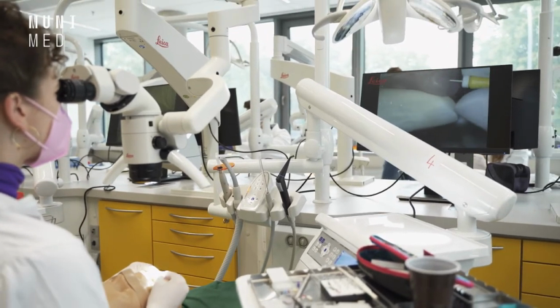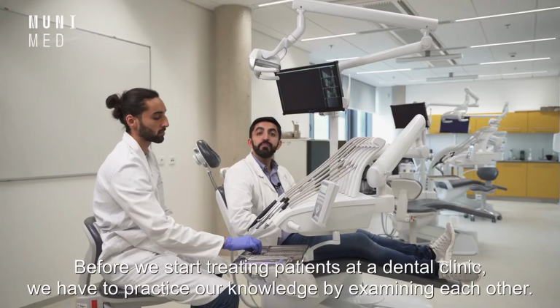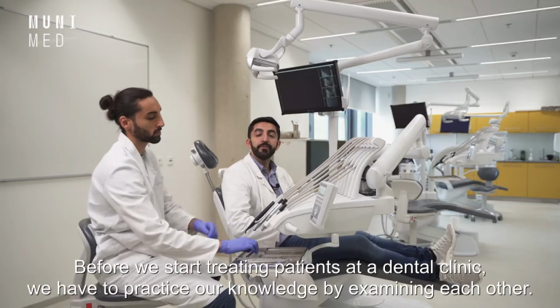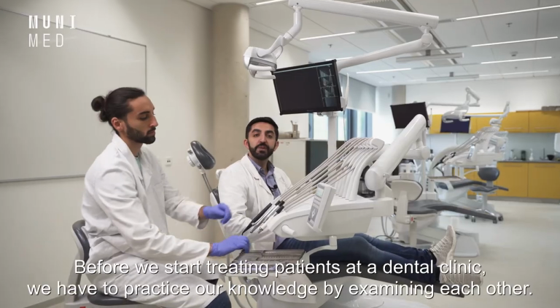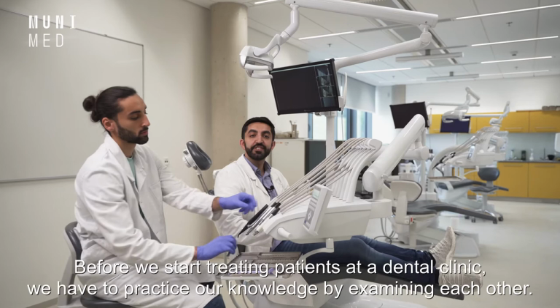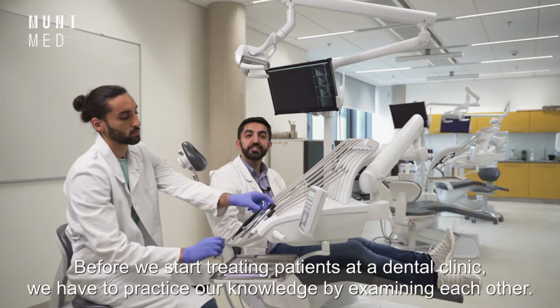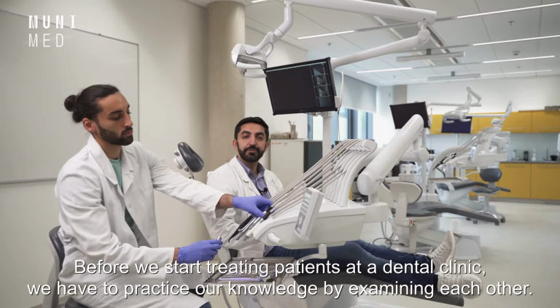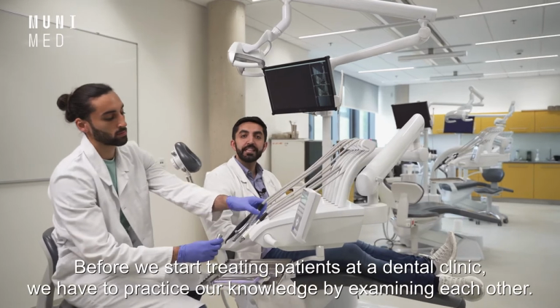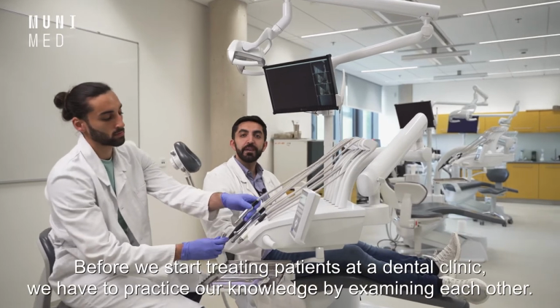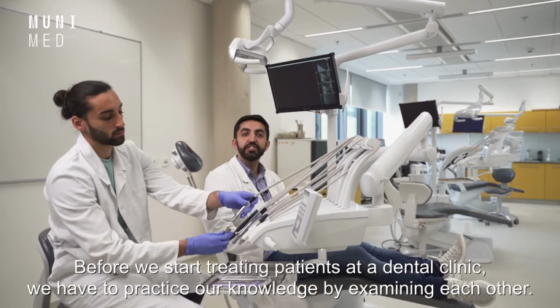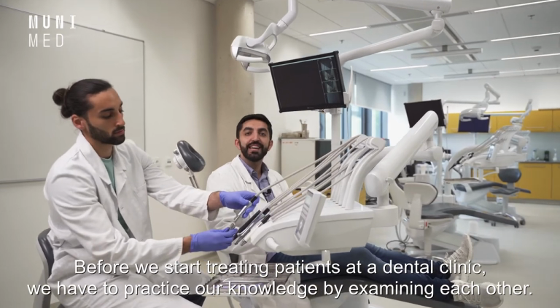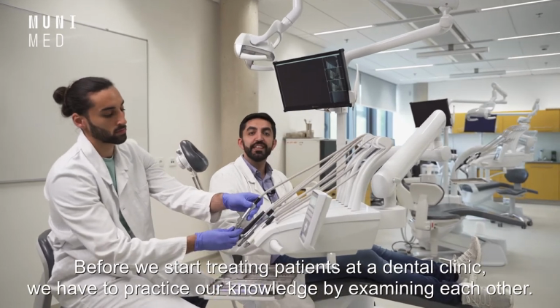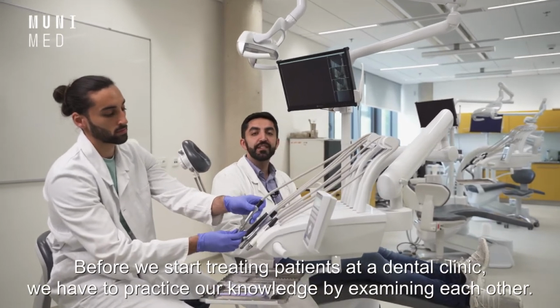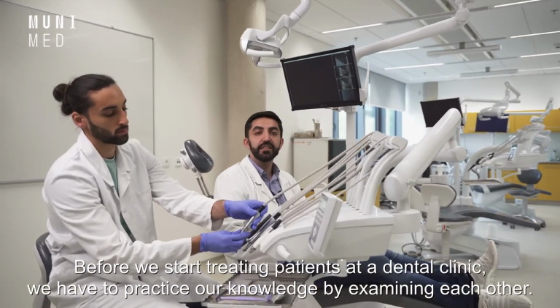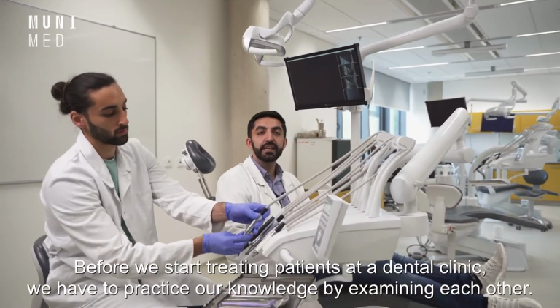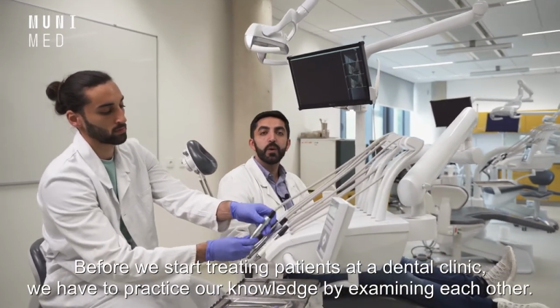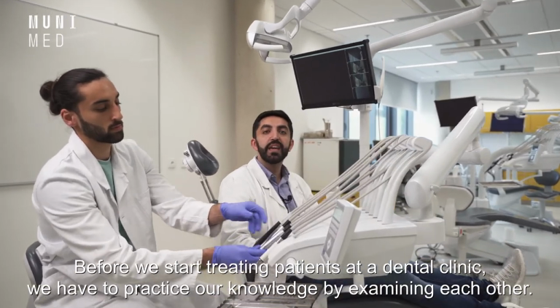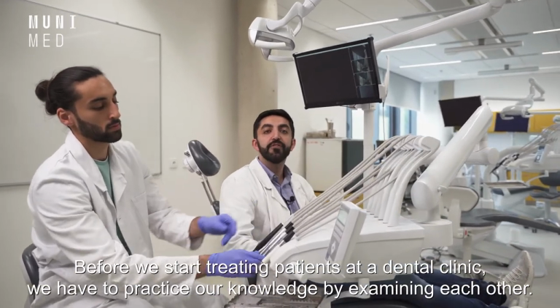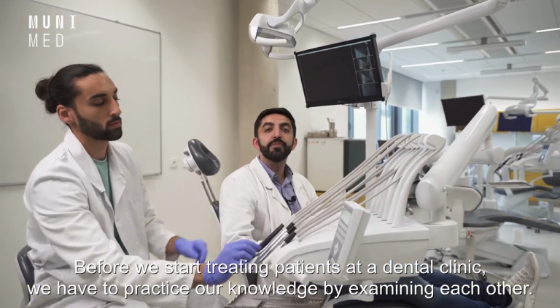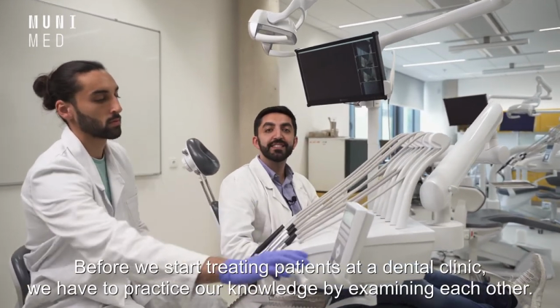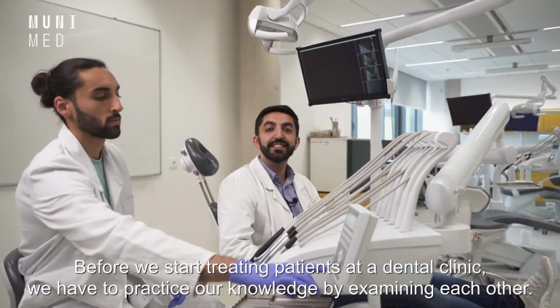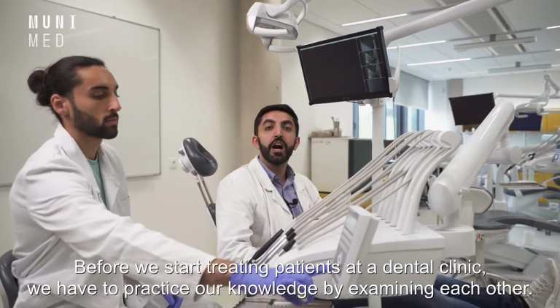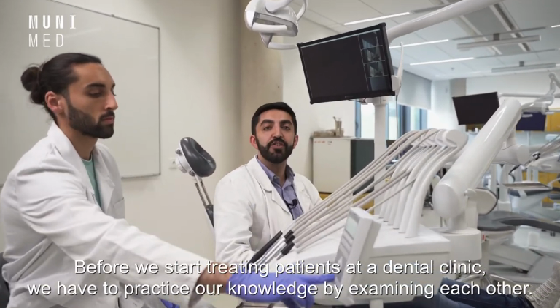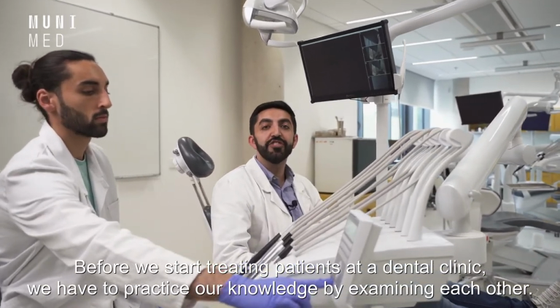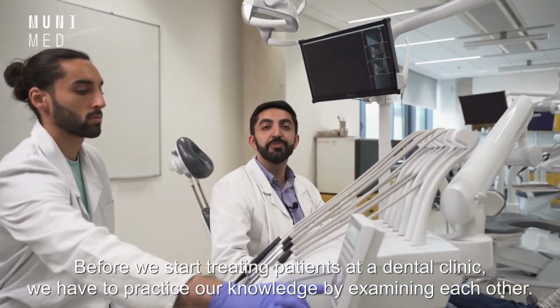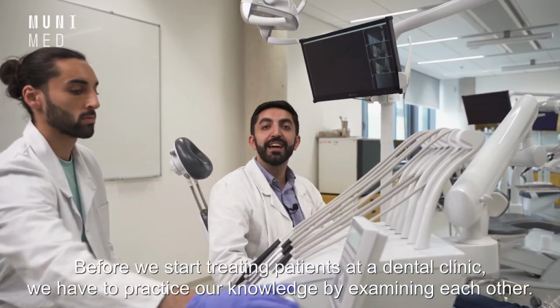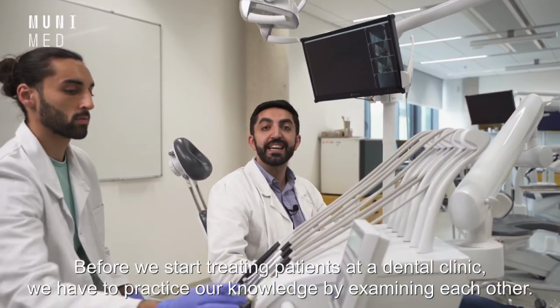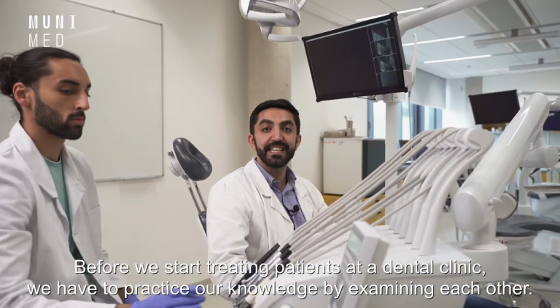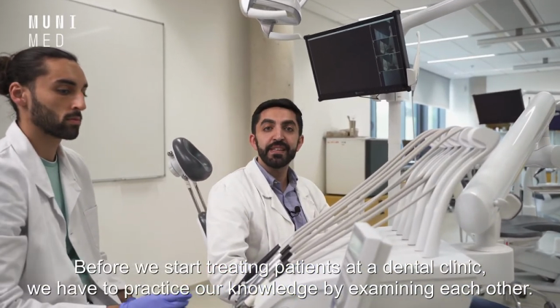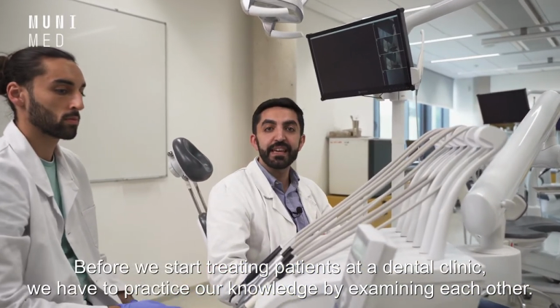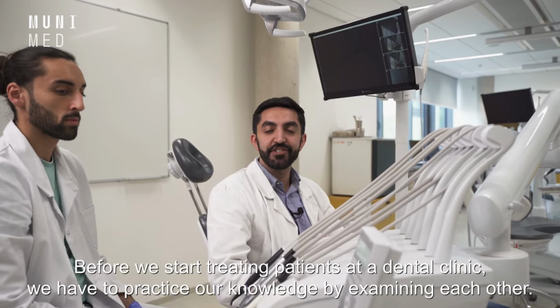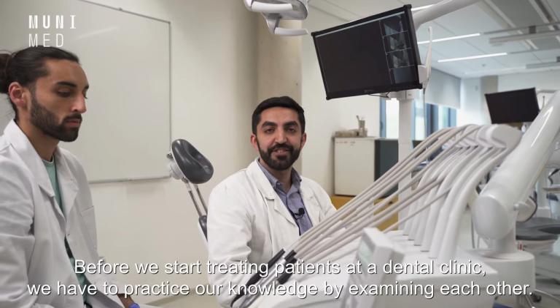Before we start treating patients at the dental clinic, we have to practice our knowledge by examining each other.